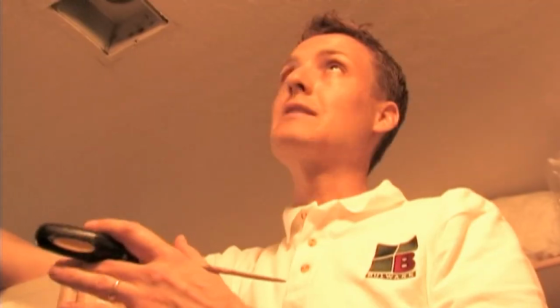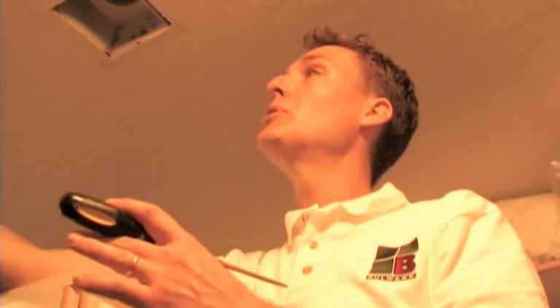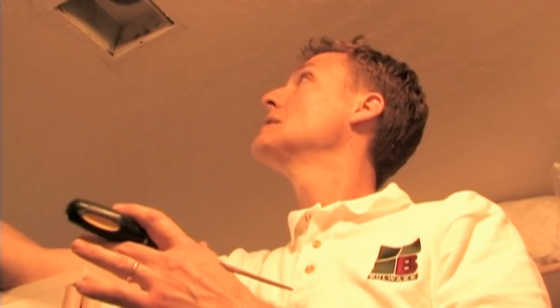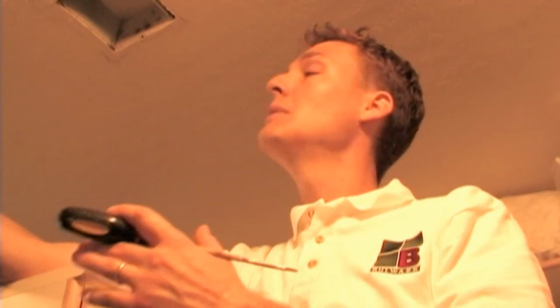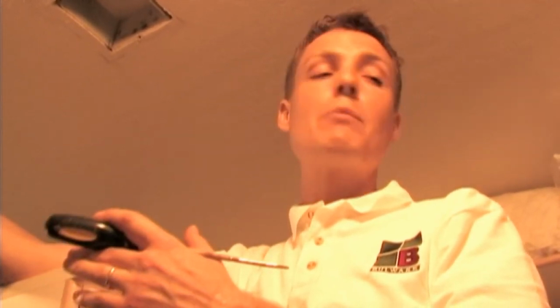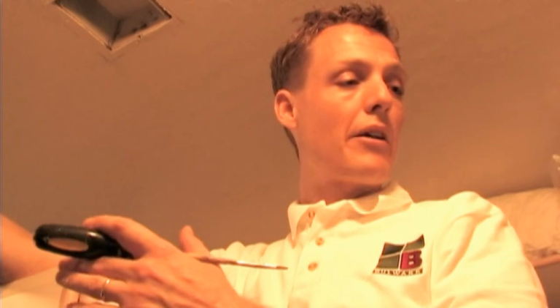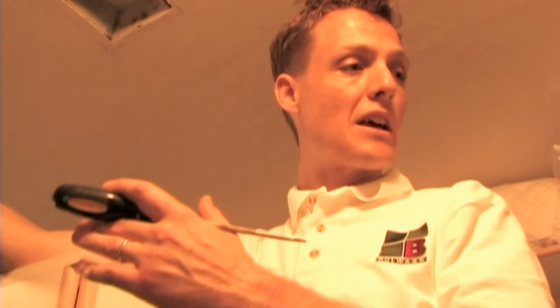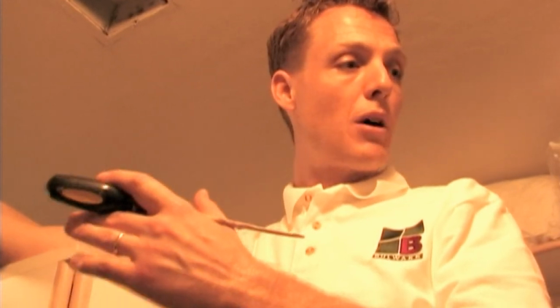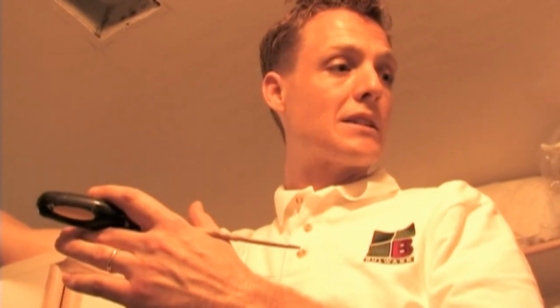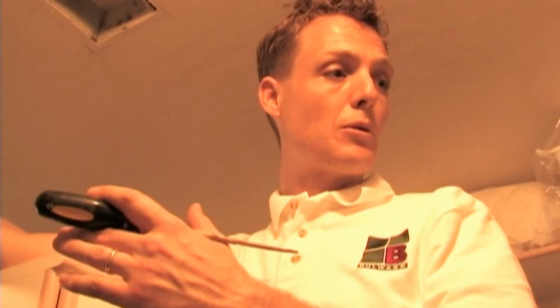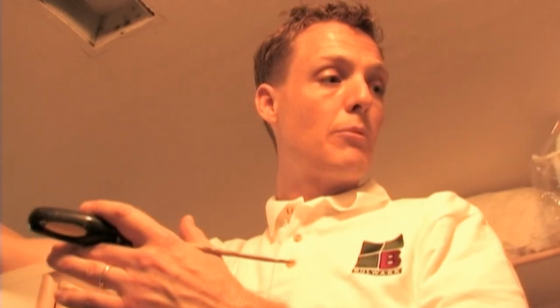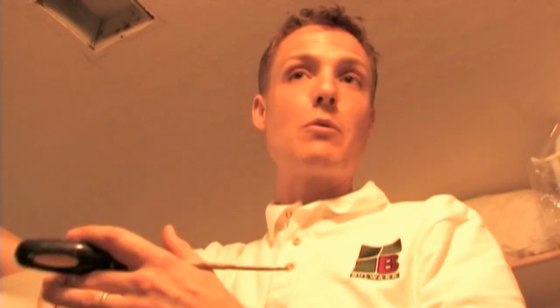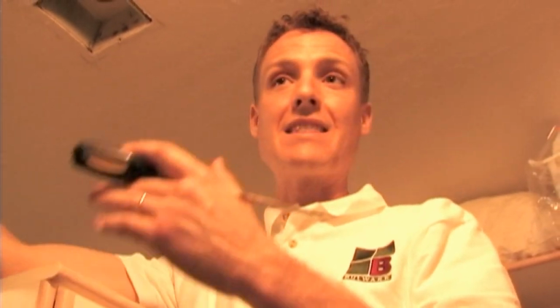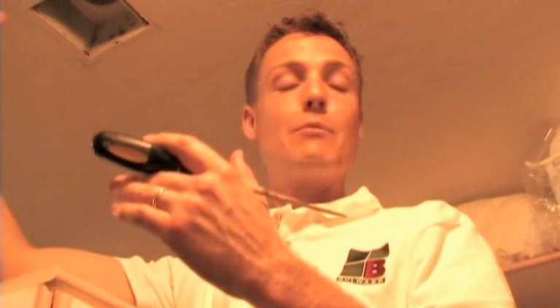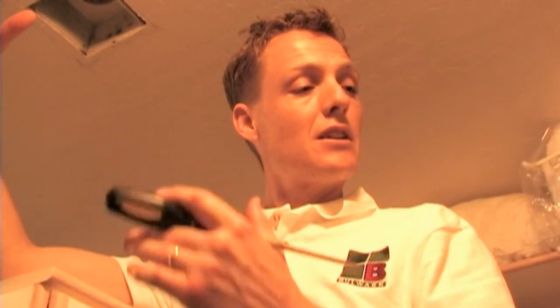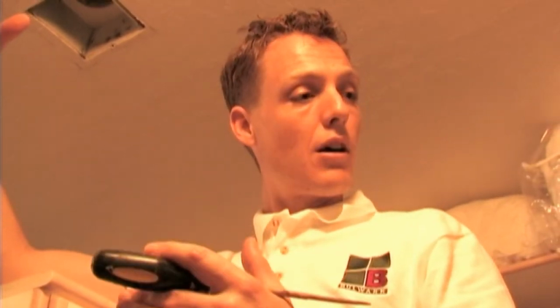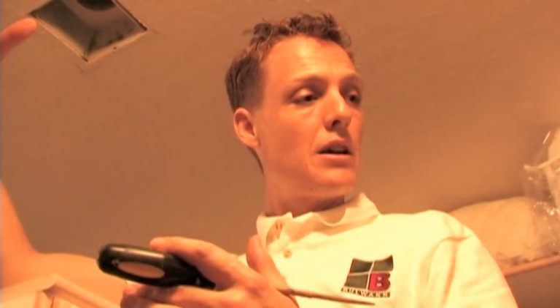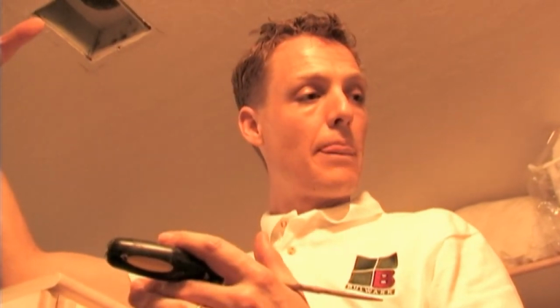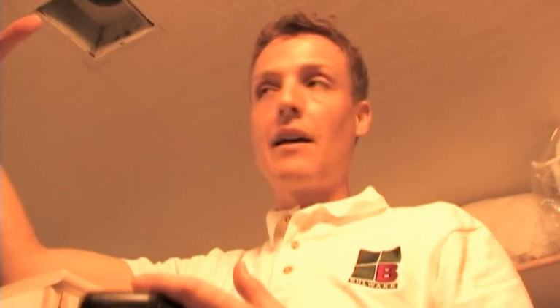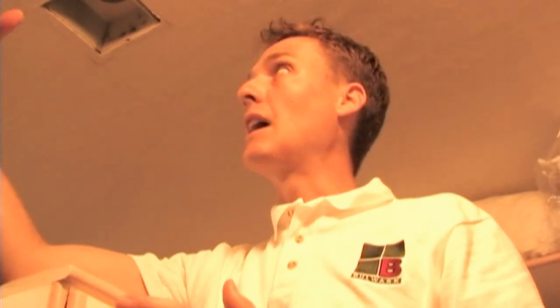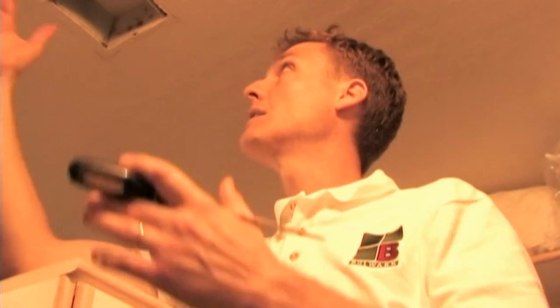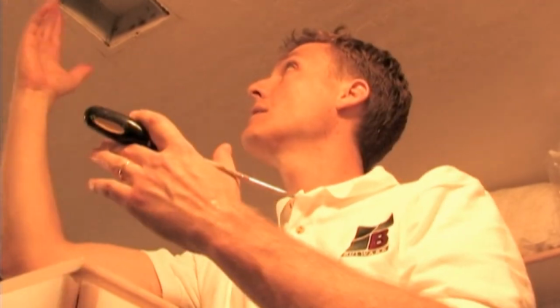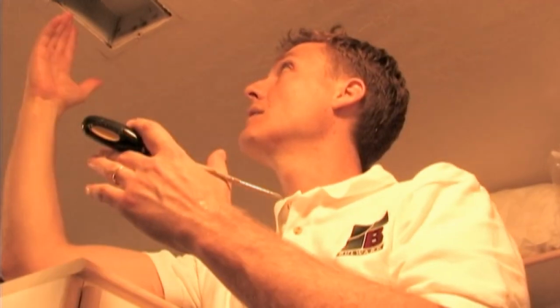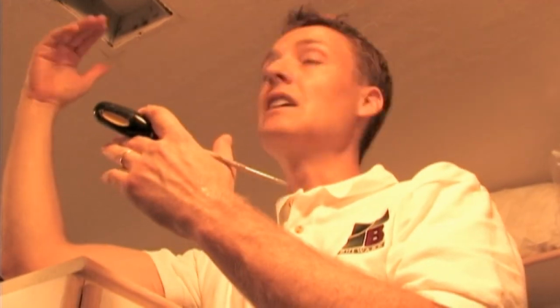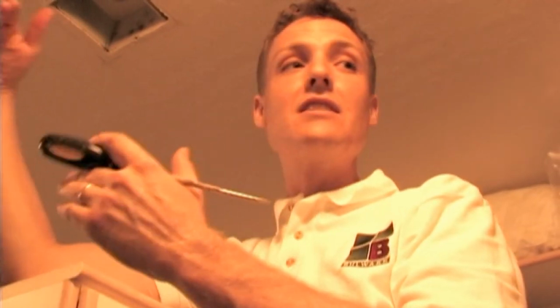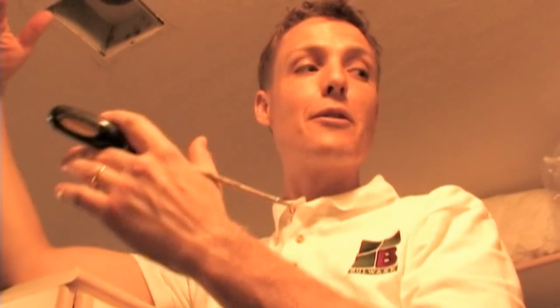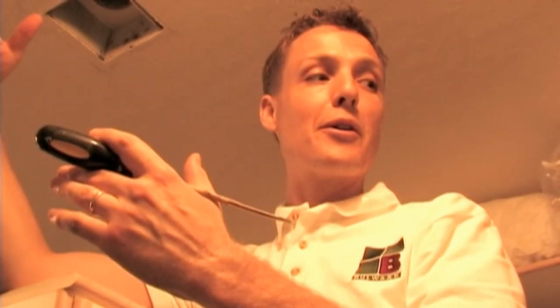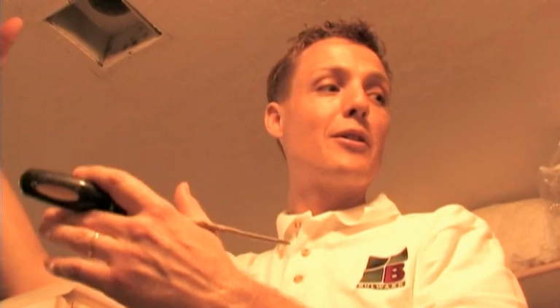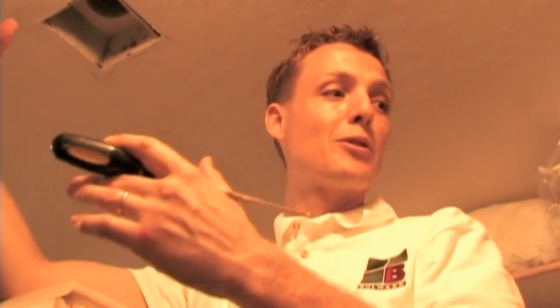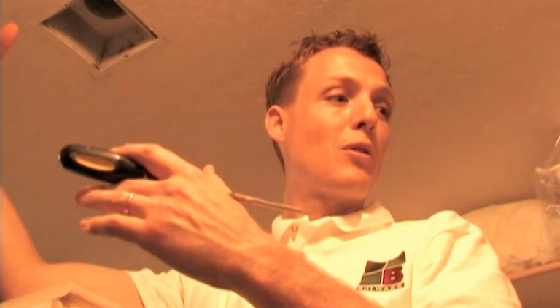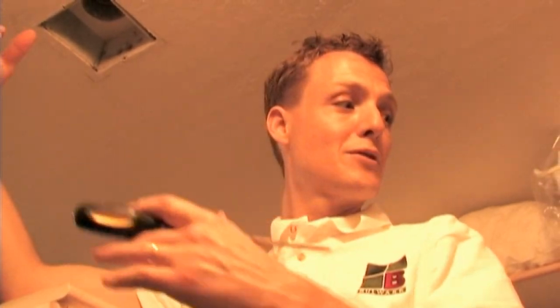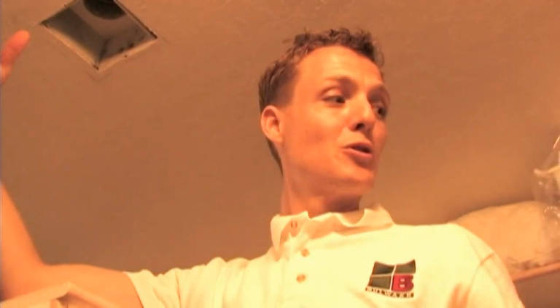Let's put as many barriers as possible between them in the yard and the interior of your wife's shoes.